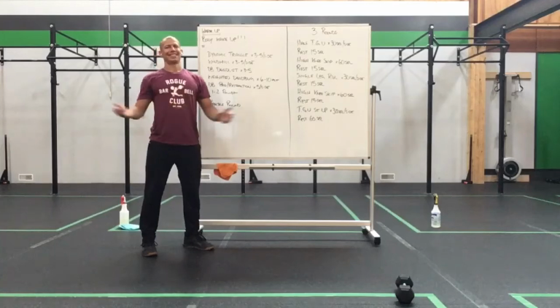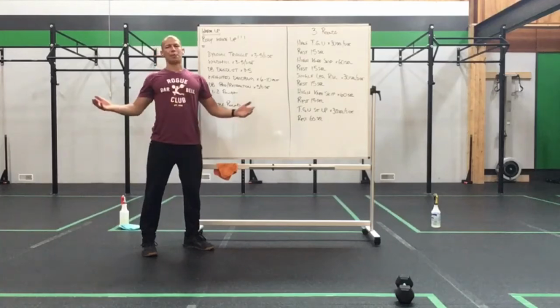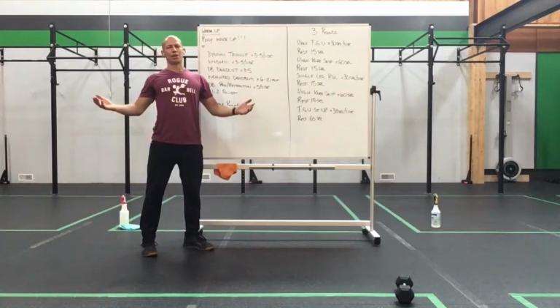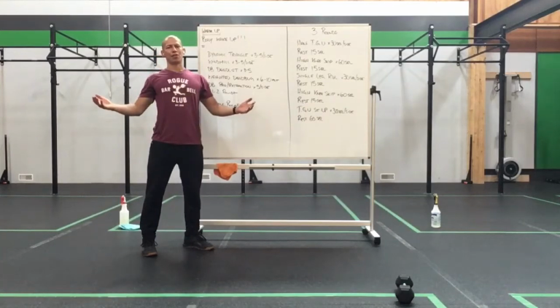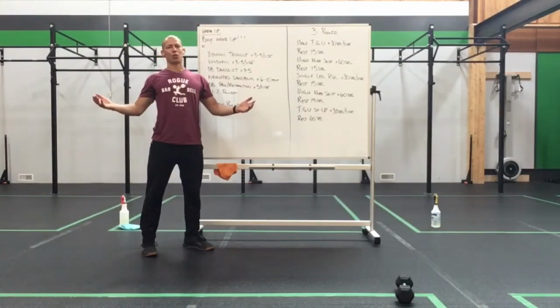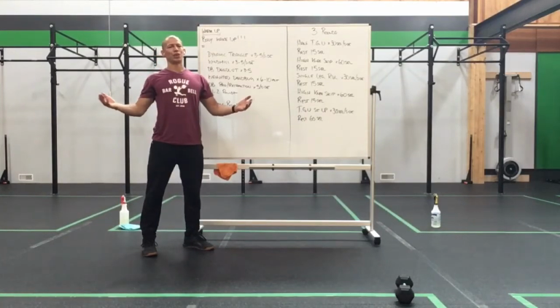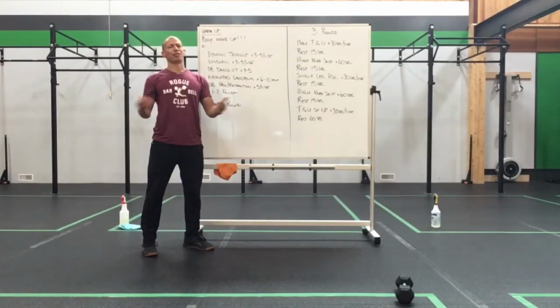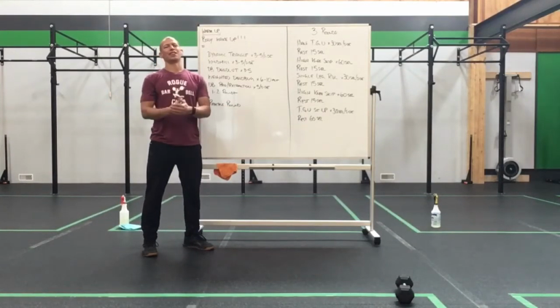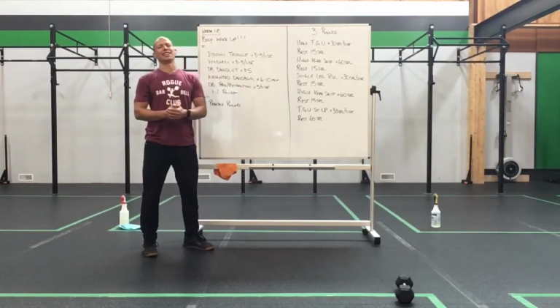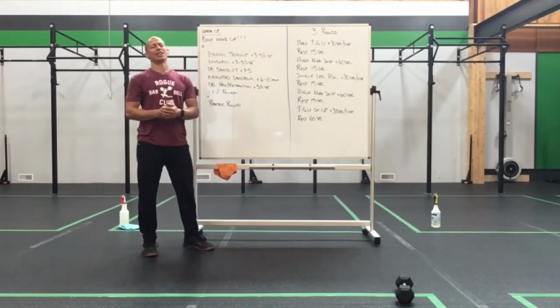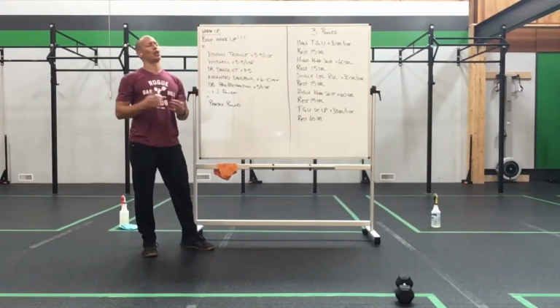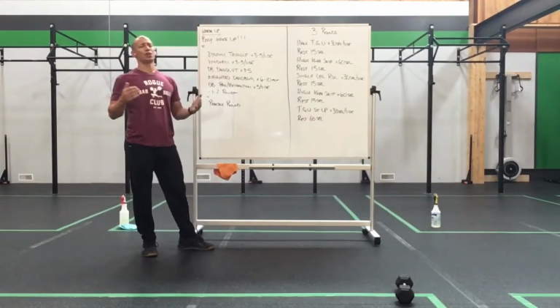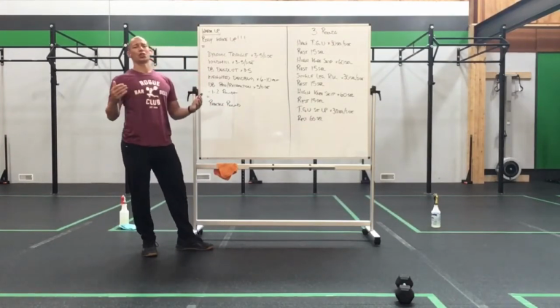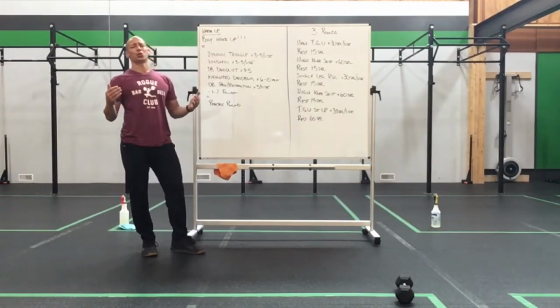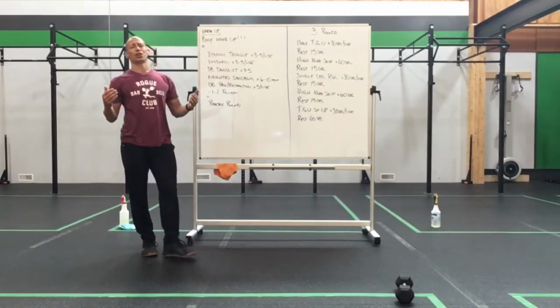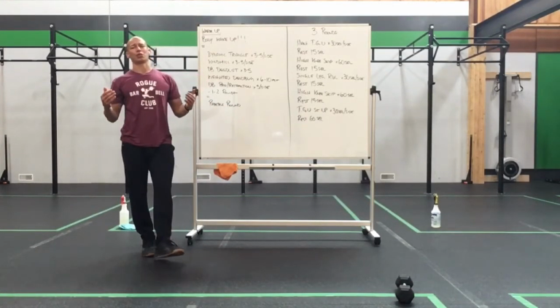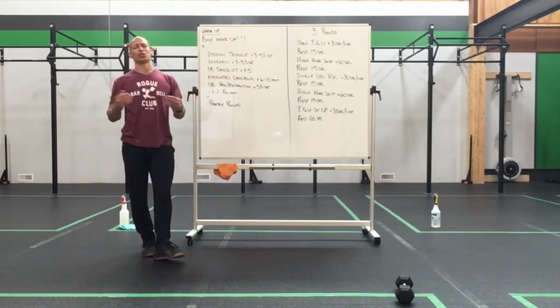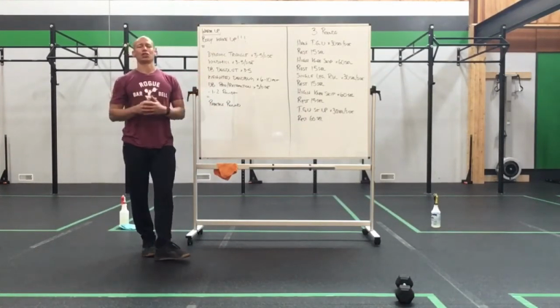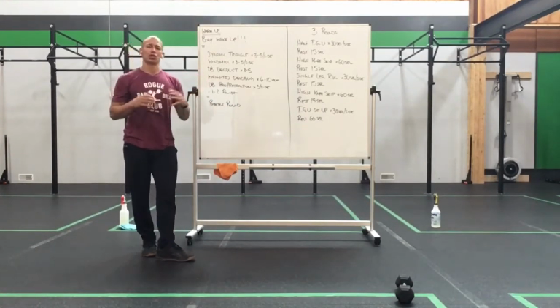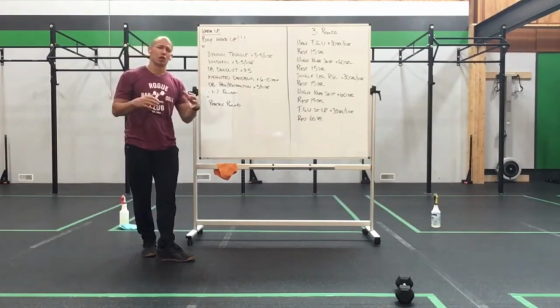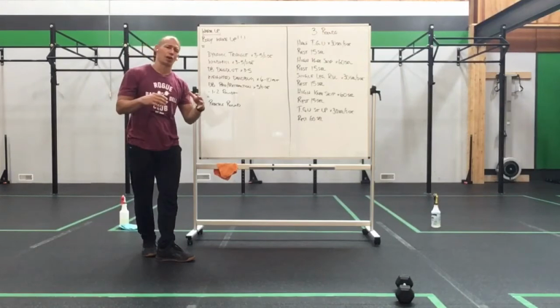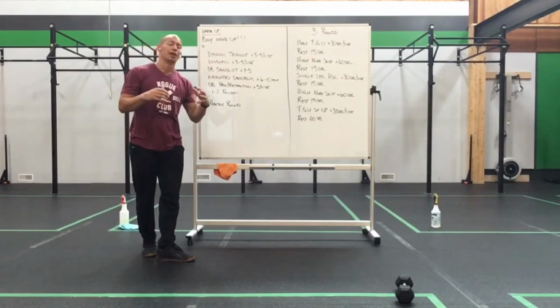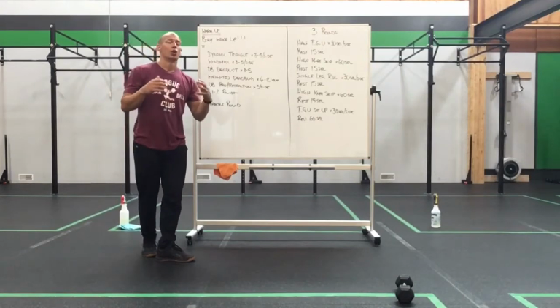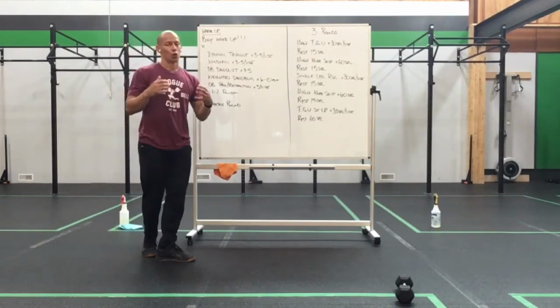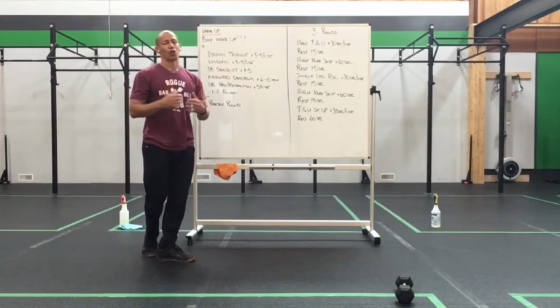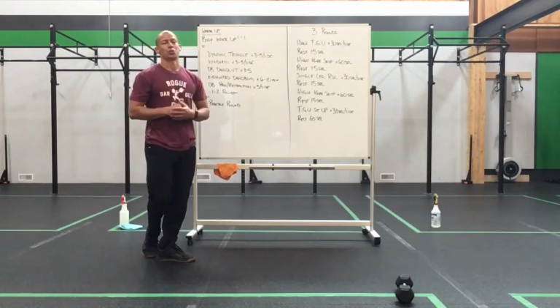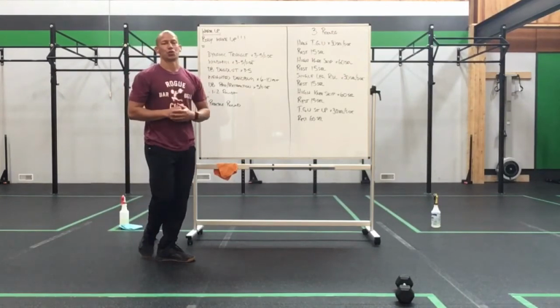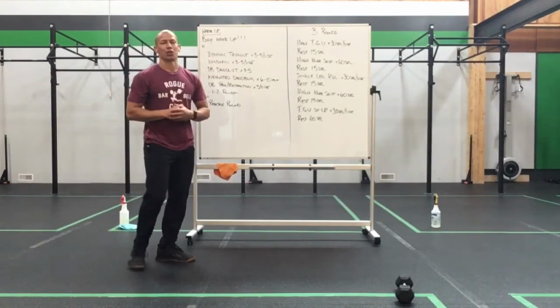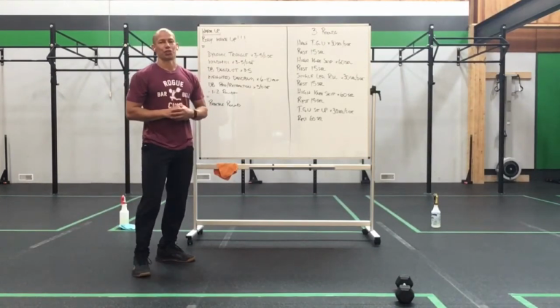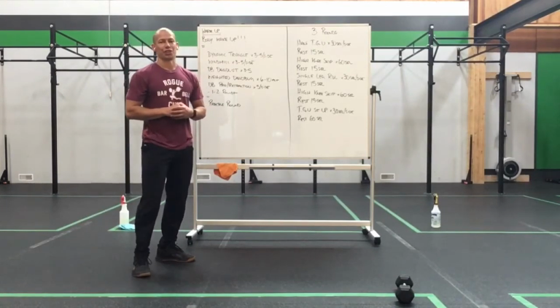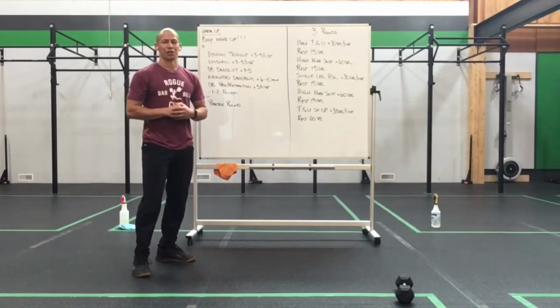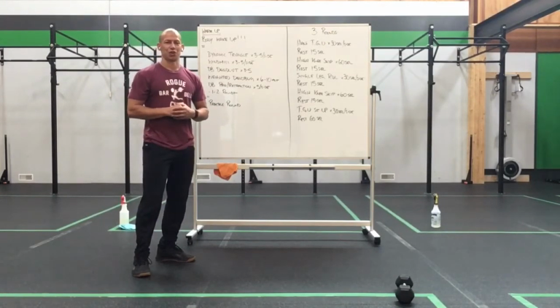Happy Monday everyone, we got a fun day, a fun way to start the week off. We're going to start a little slower, we're going to work on some strength work to get ourselves going.